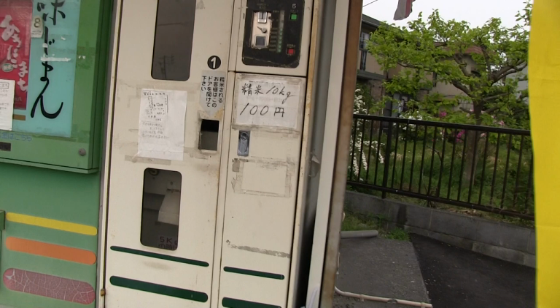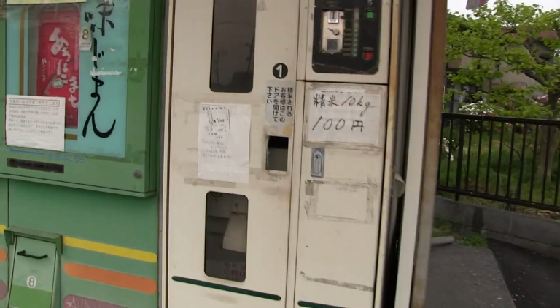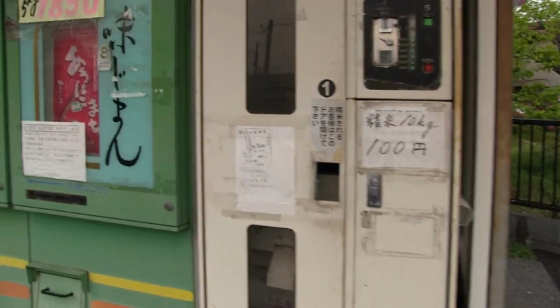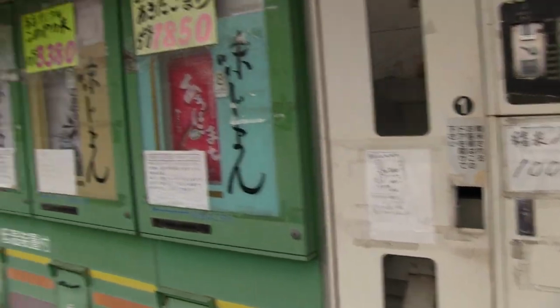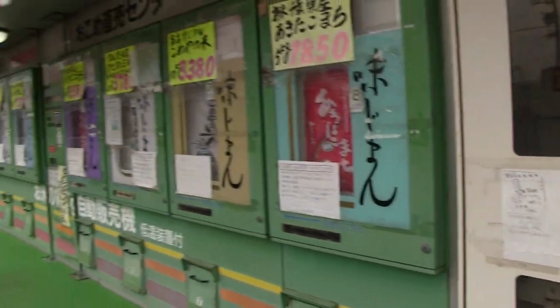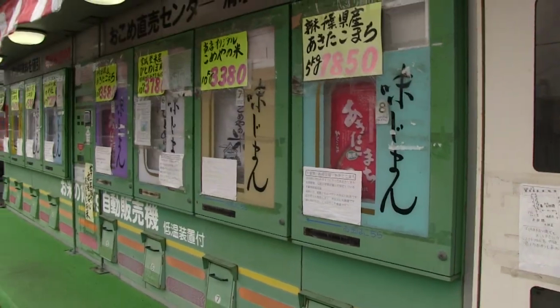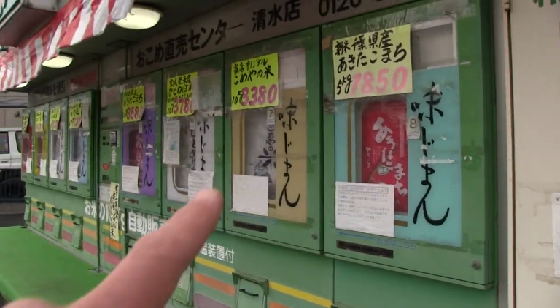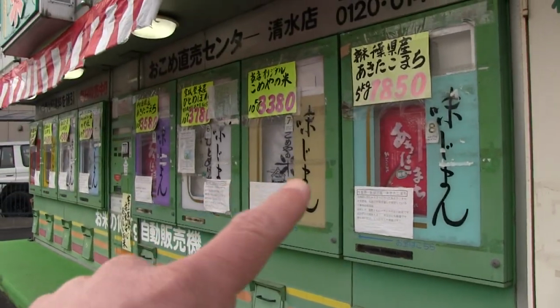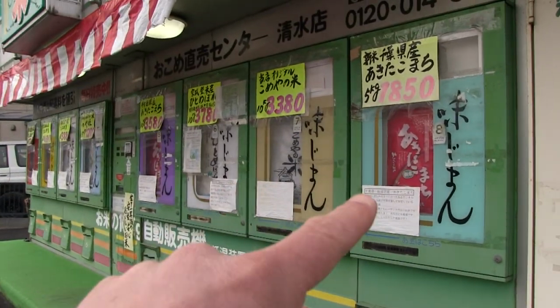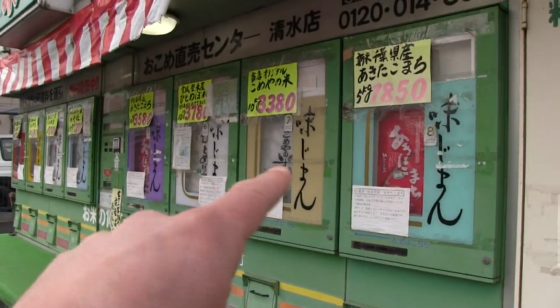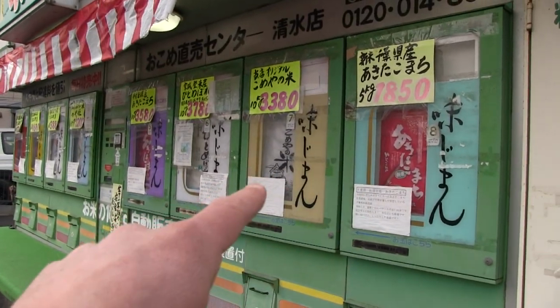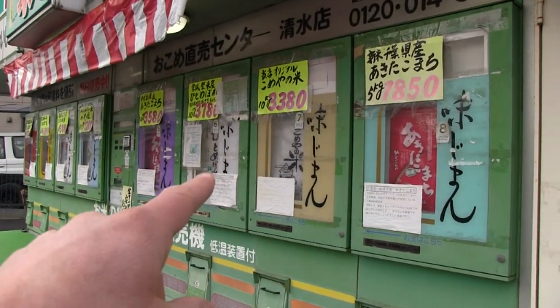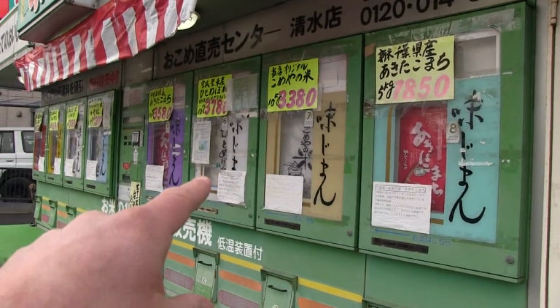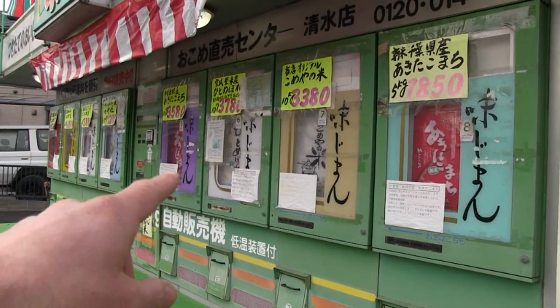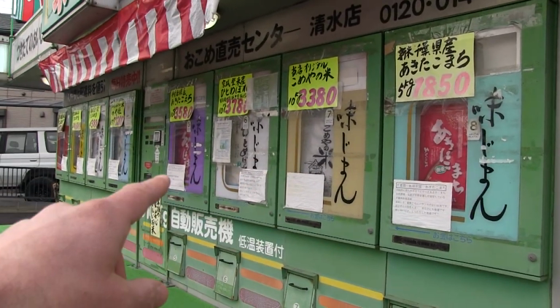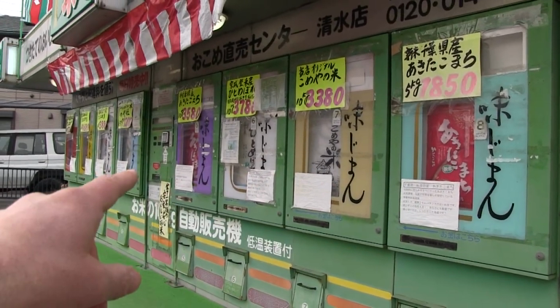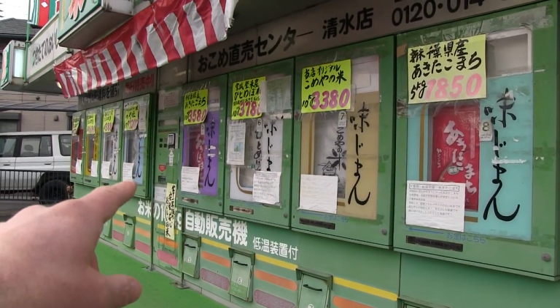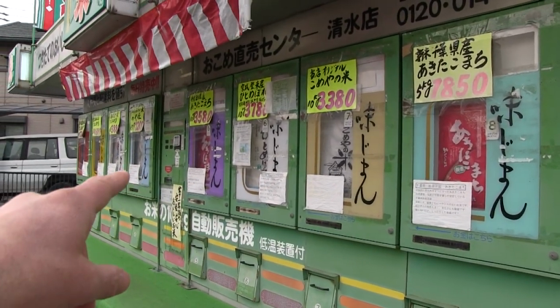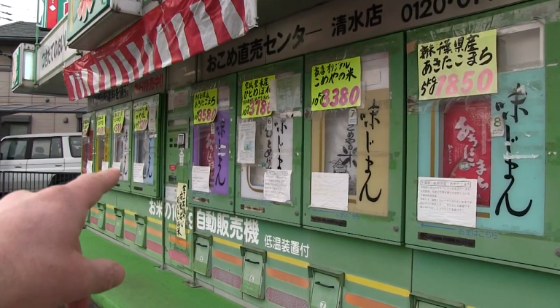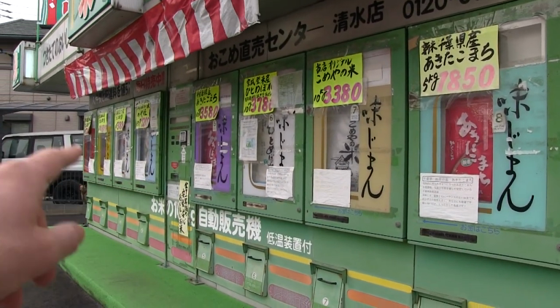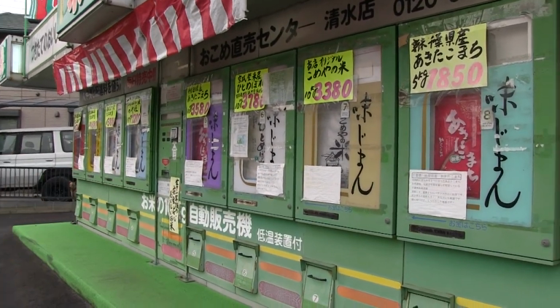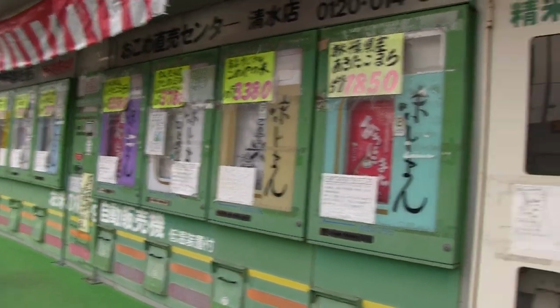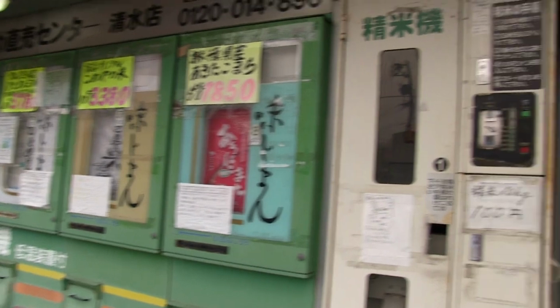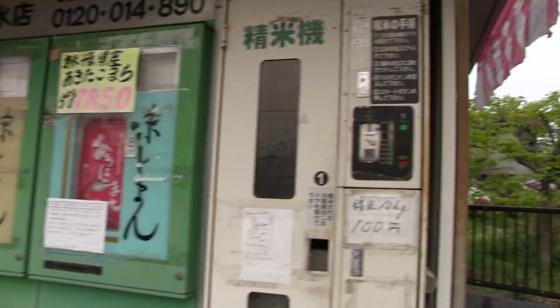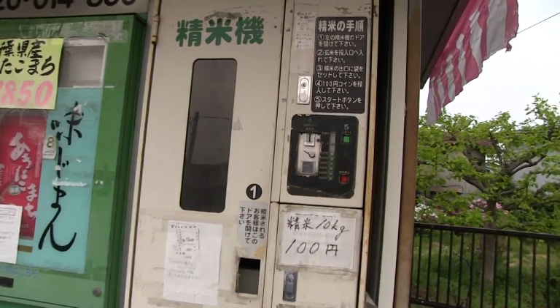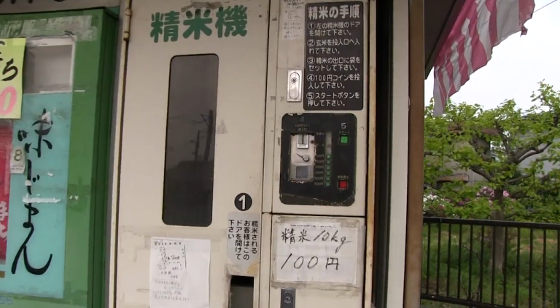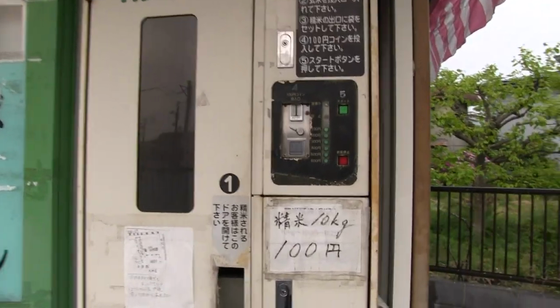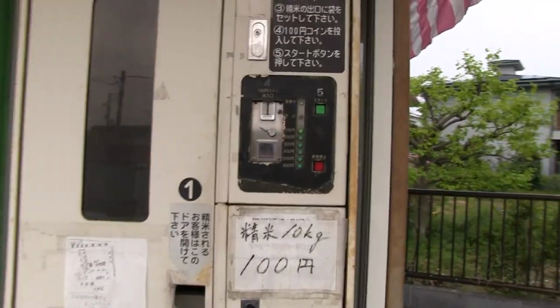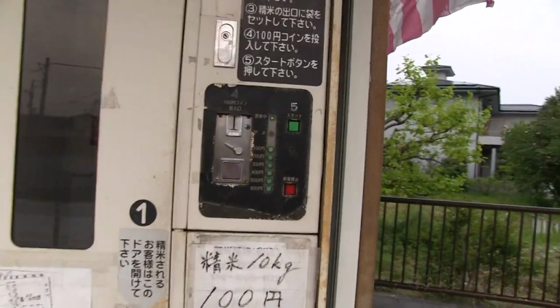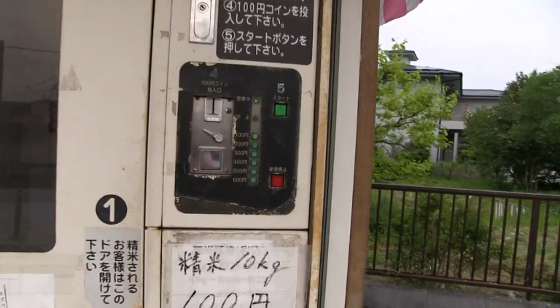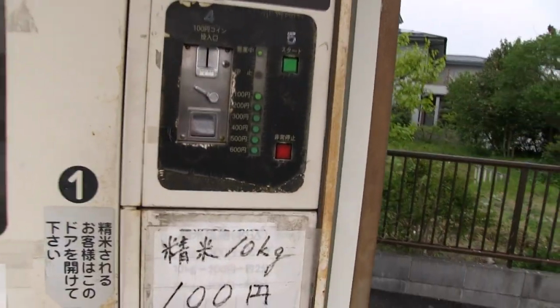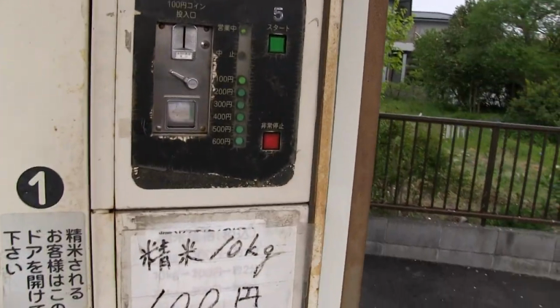Here, let's take a look at what we got here. We got one, two, three, four, five, six, seven, eight different vending machines. And I'll tell you what I can about them.